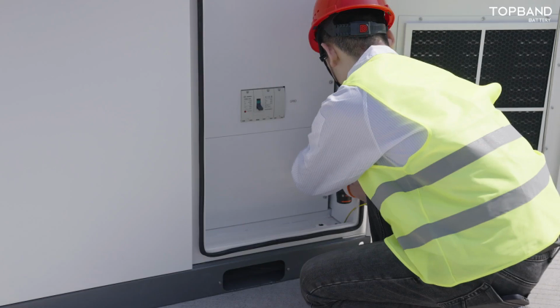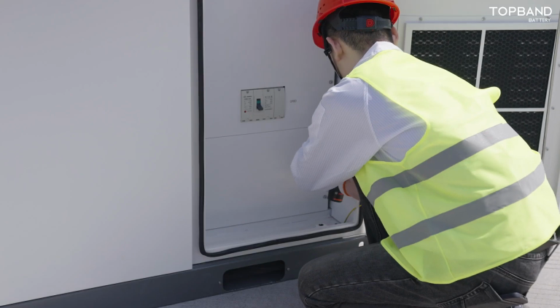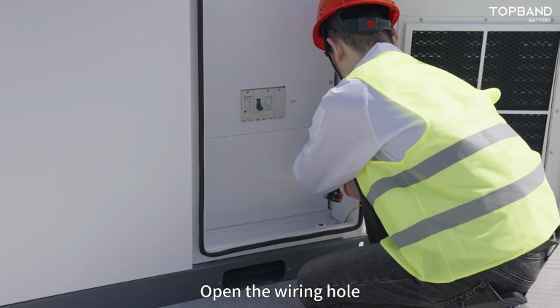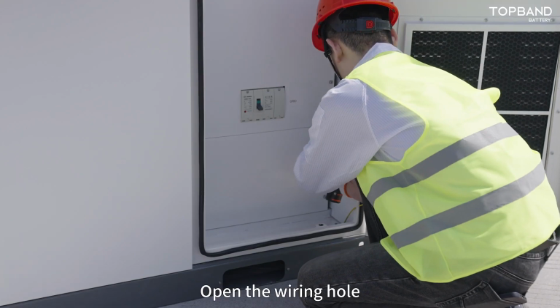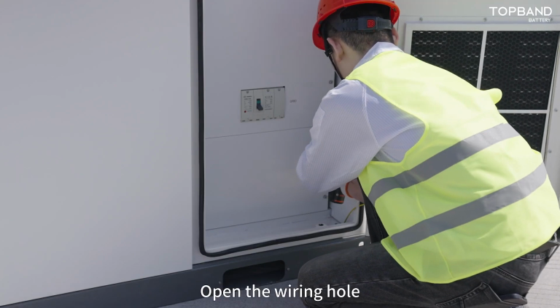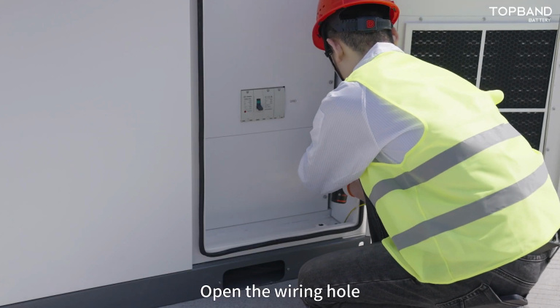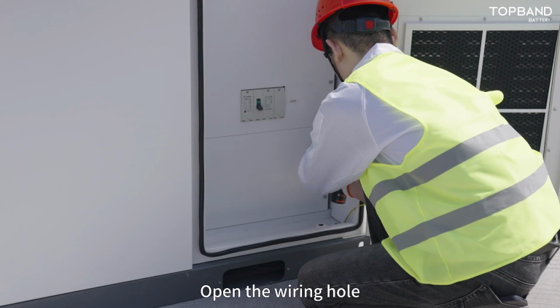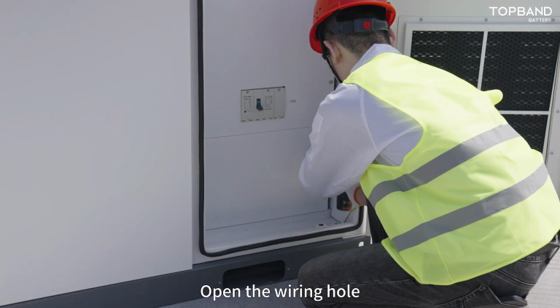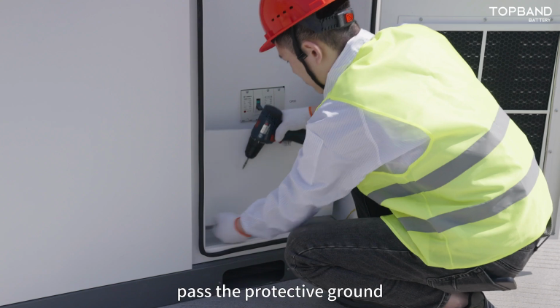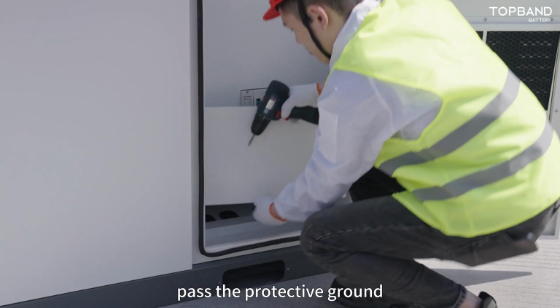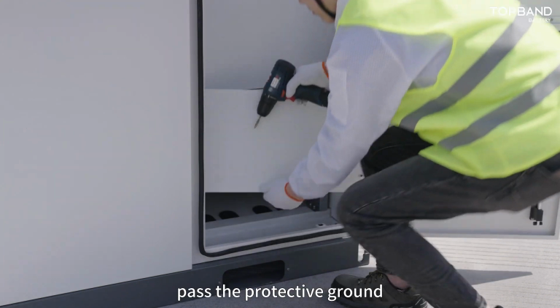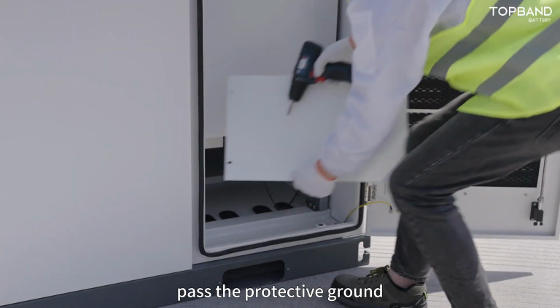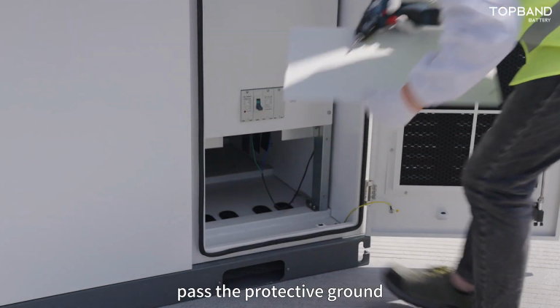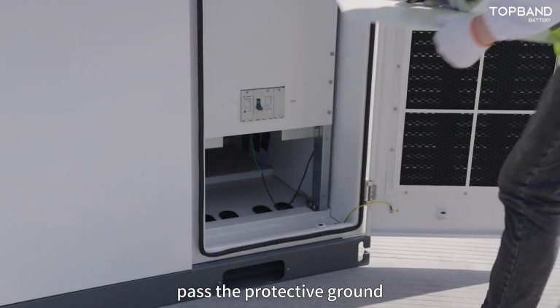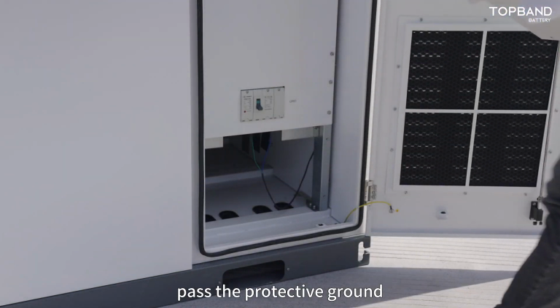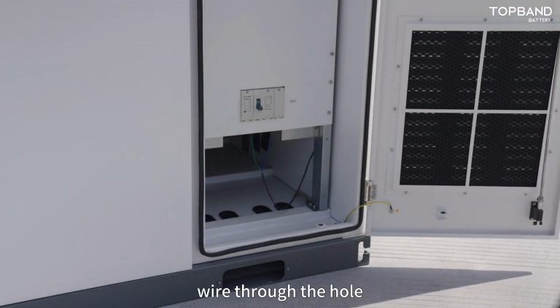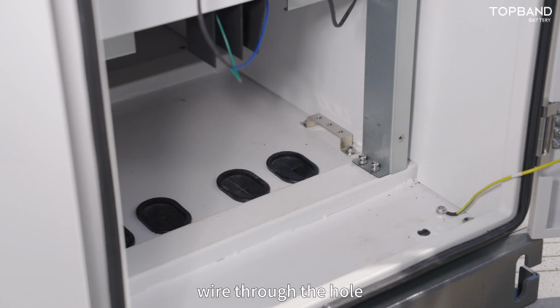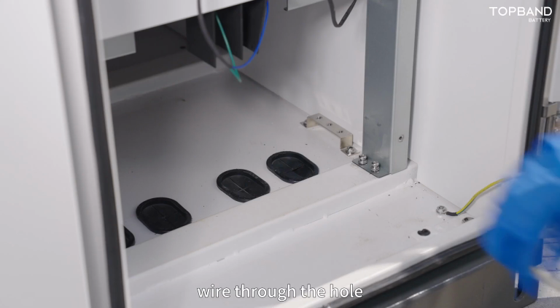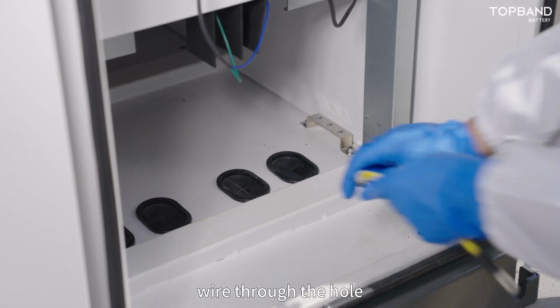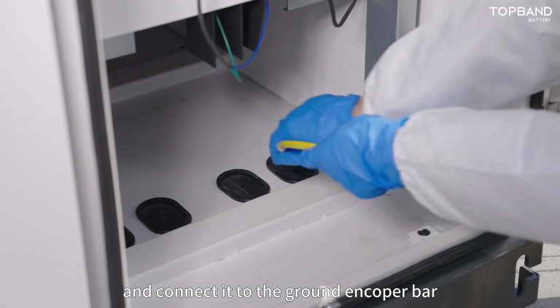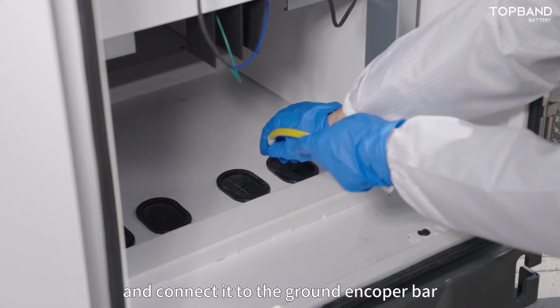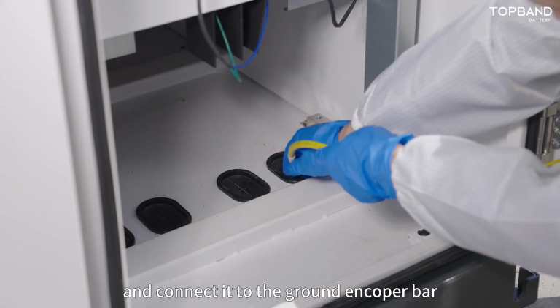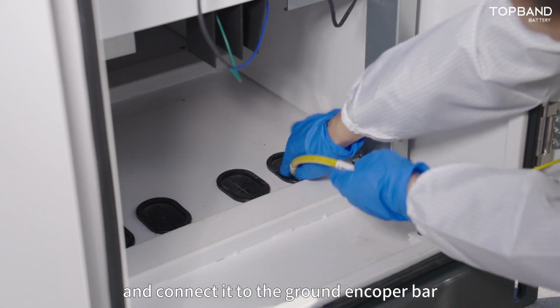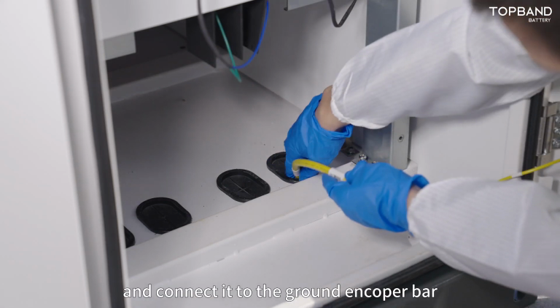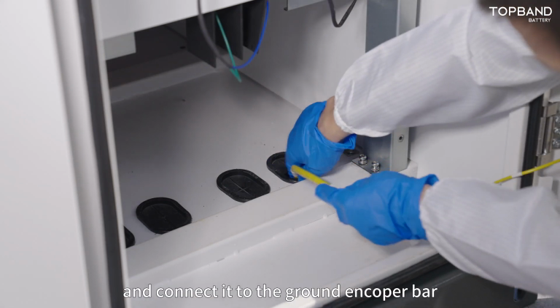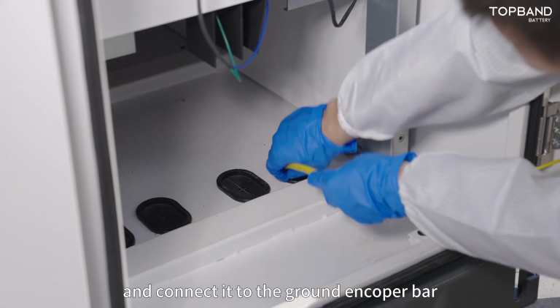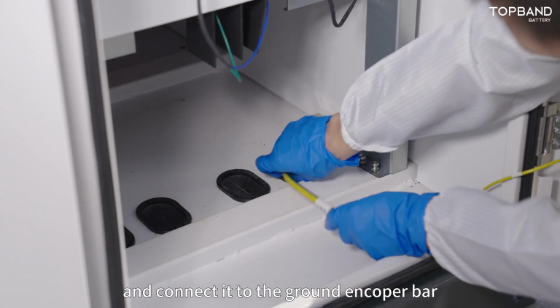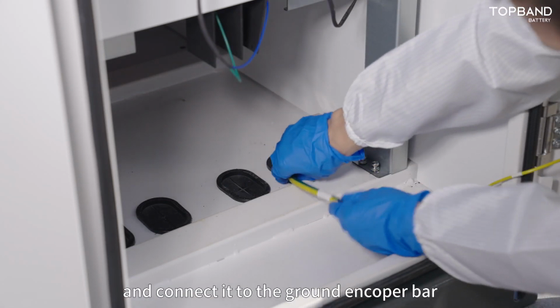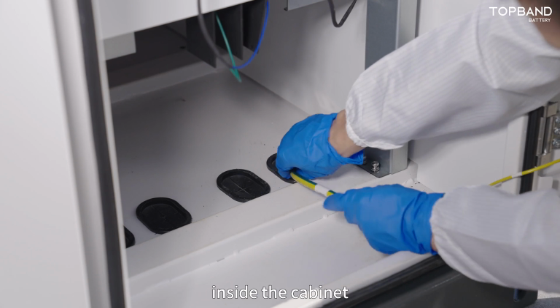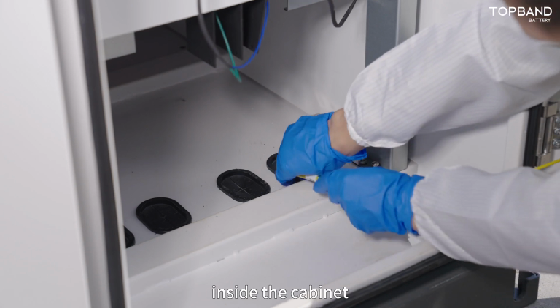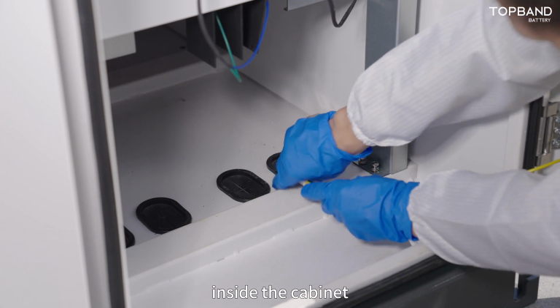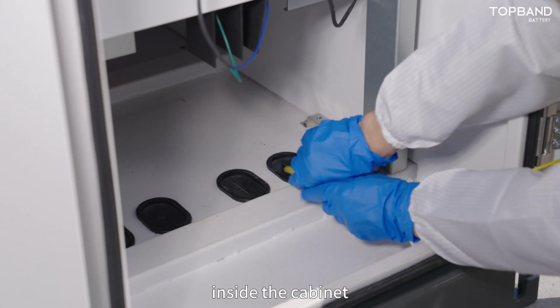Open the wiring hole. Pass the protective ground wire through the hole and connect it to the grounding copper bar inside the cabinet.